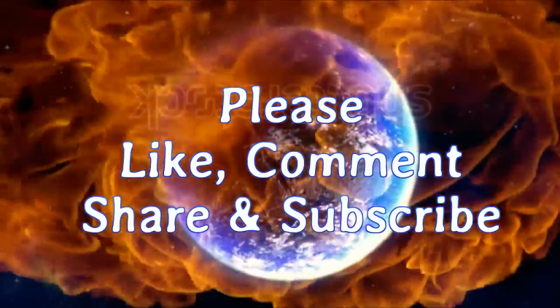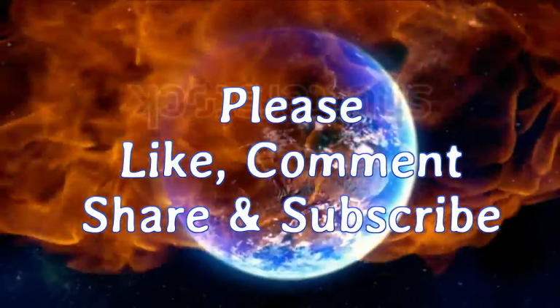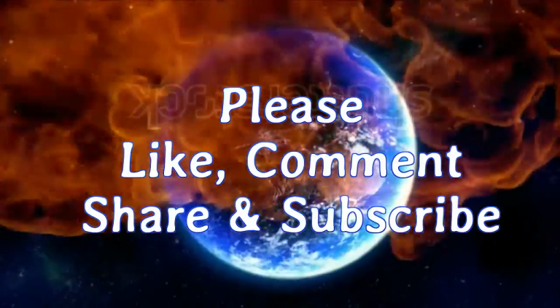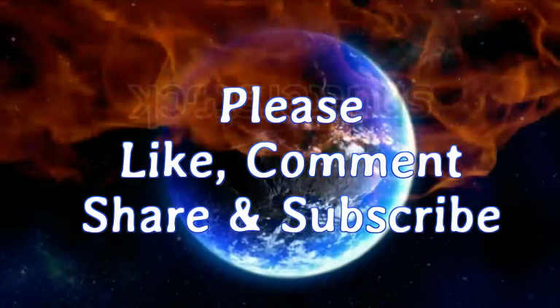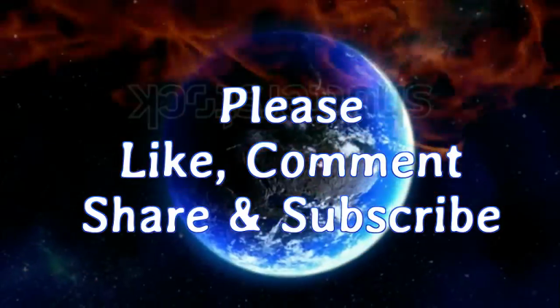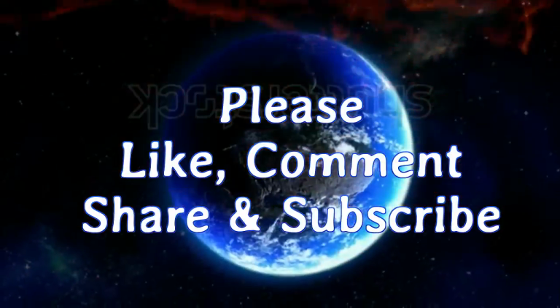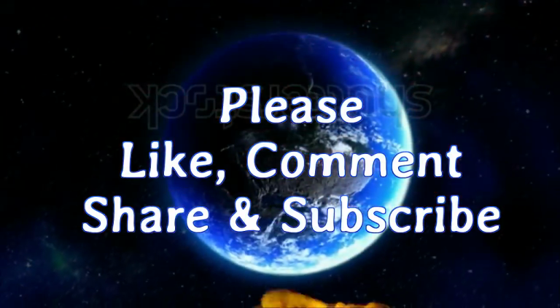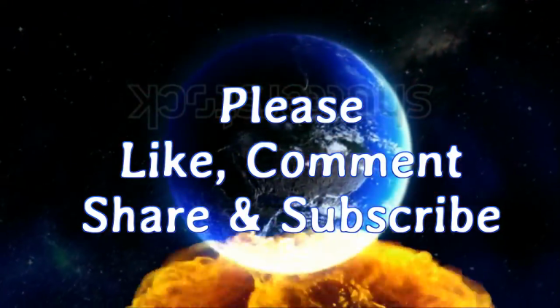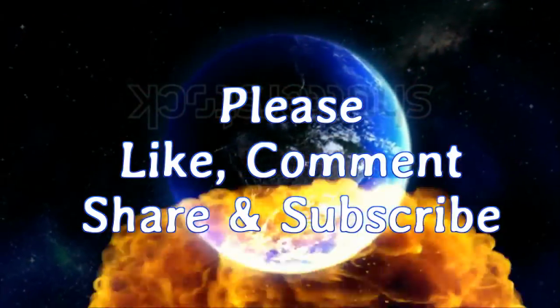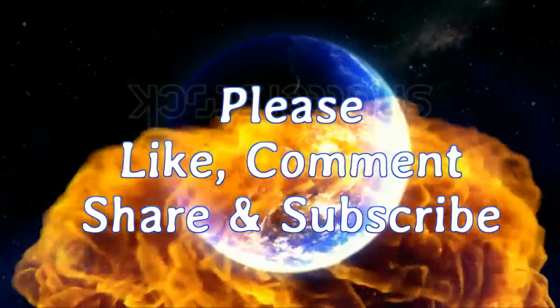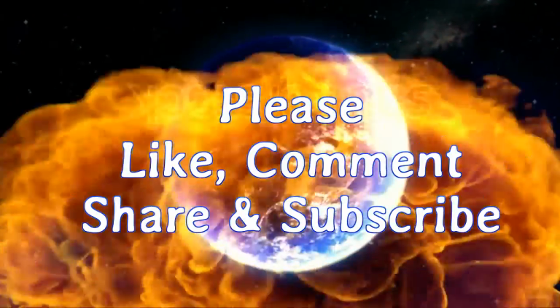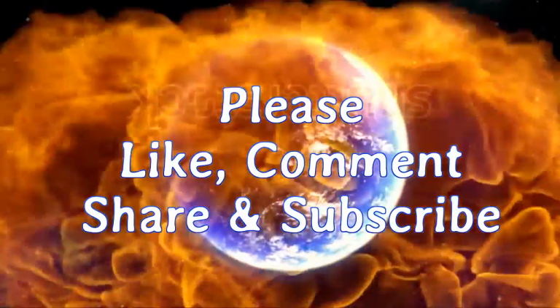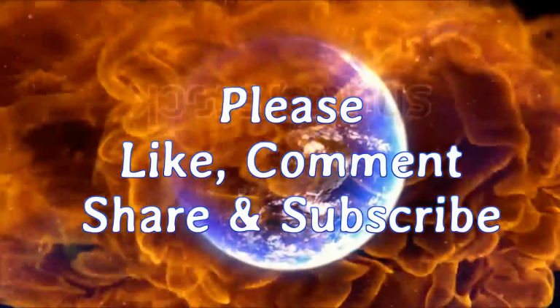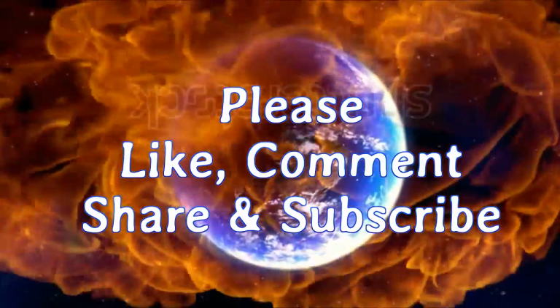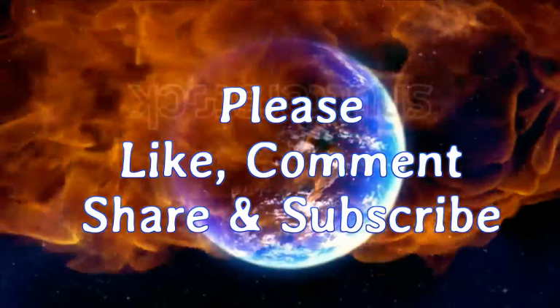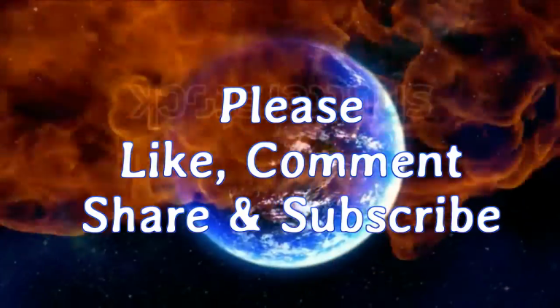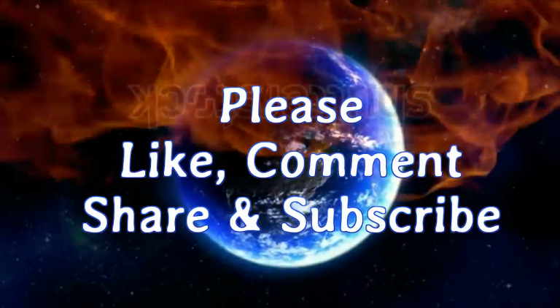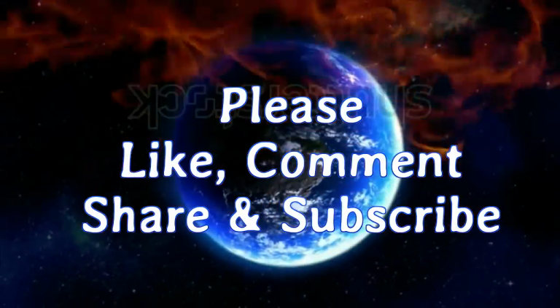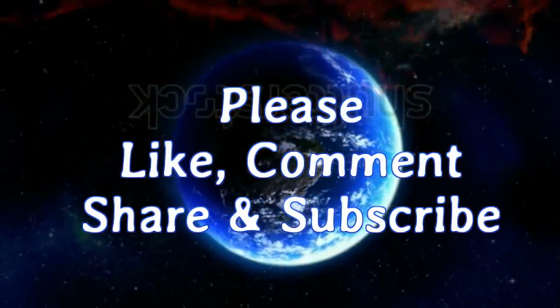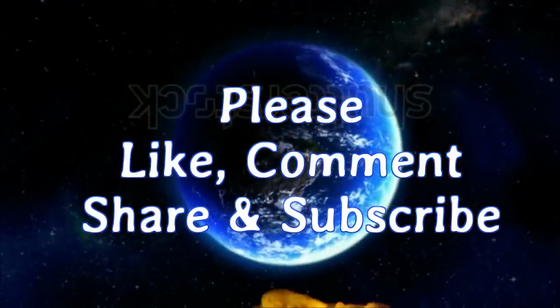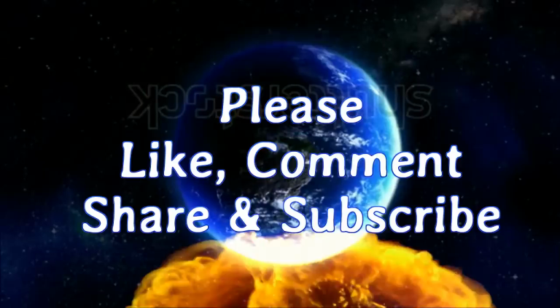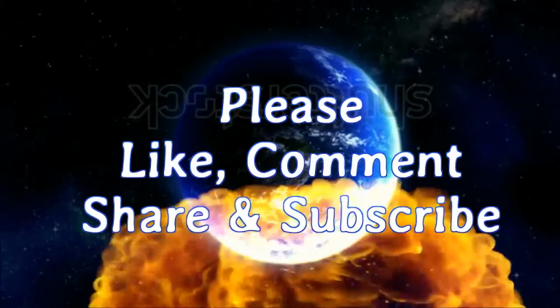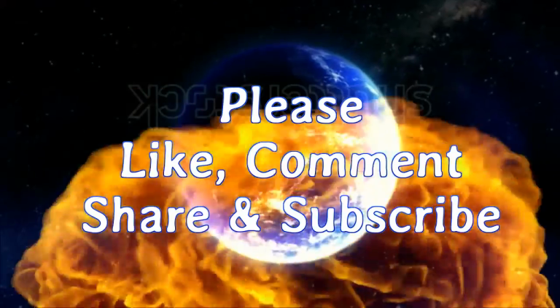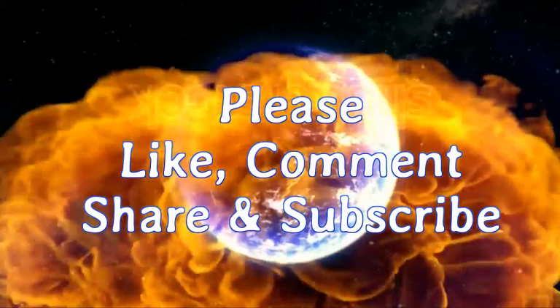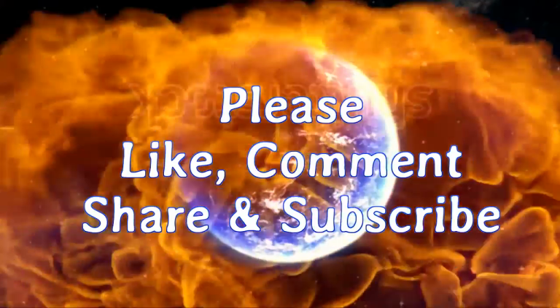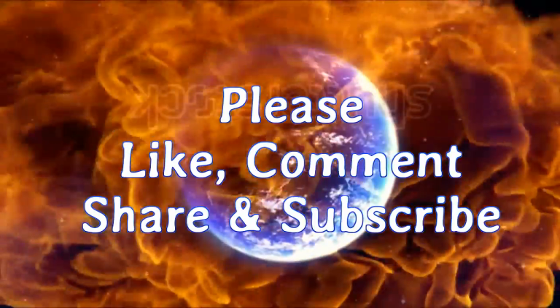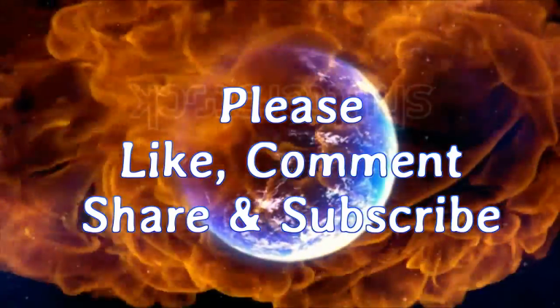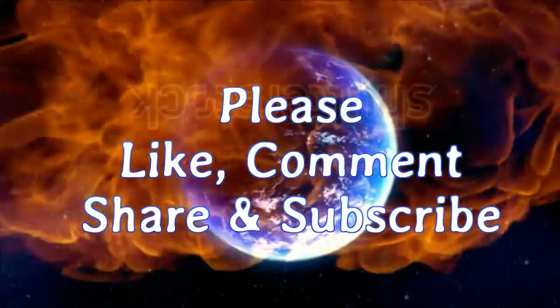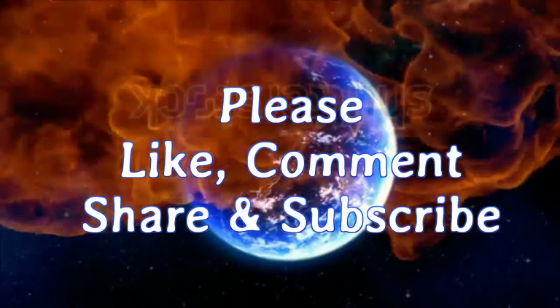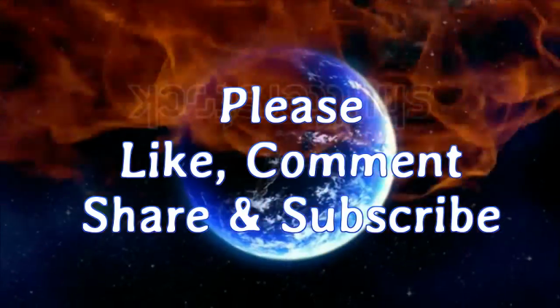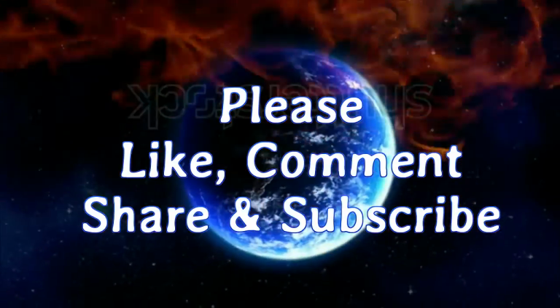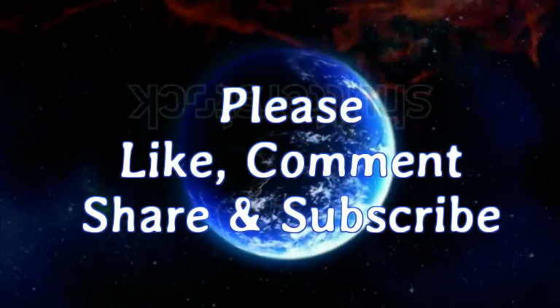Please like, comment, share, and subscribe.